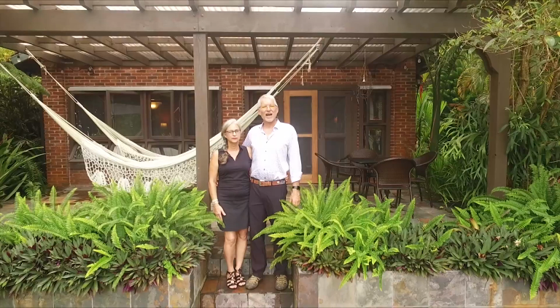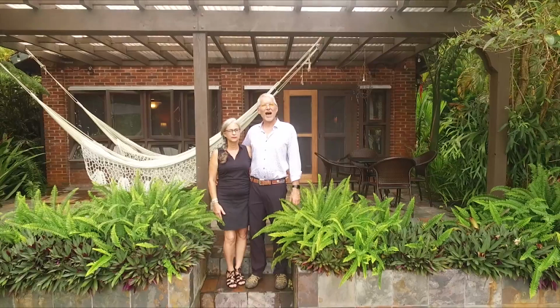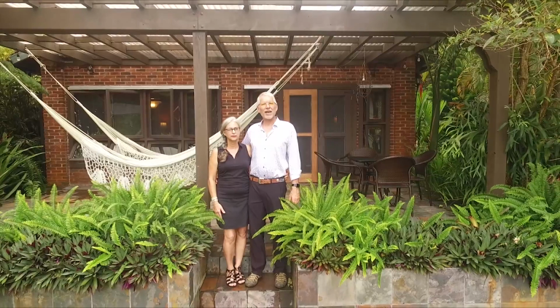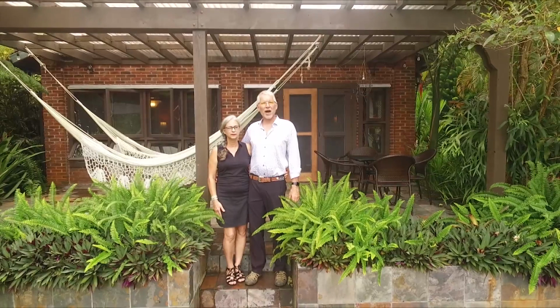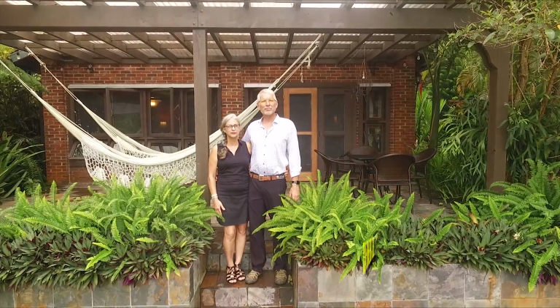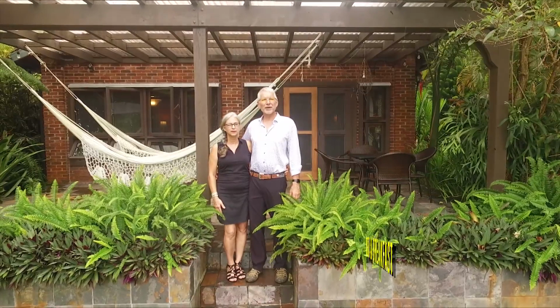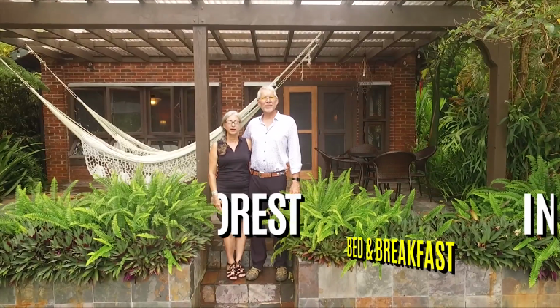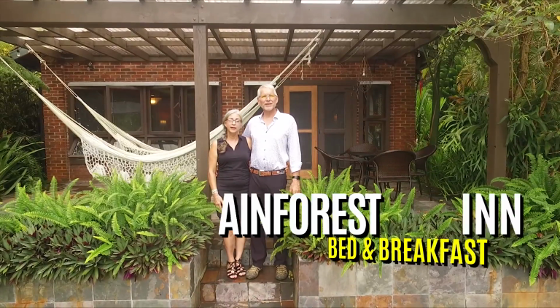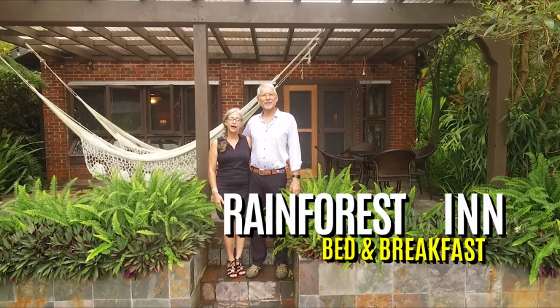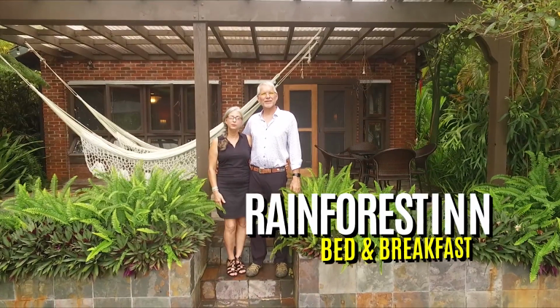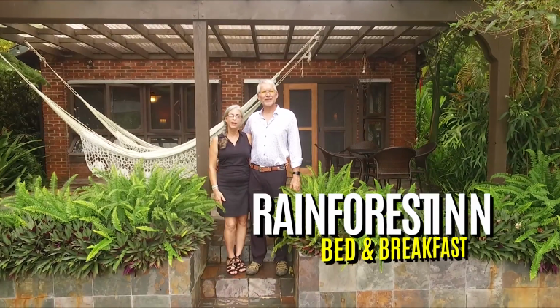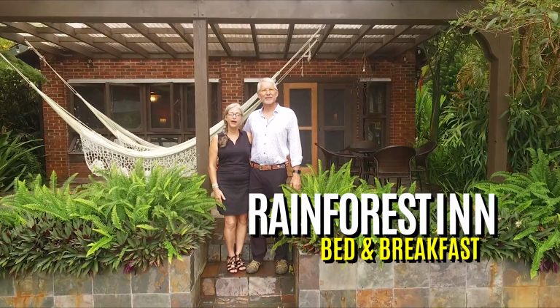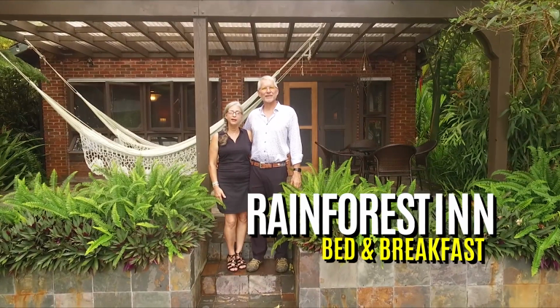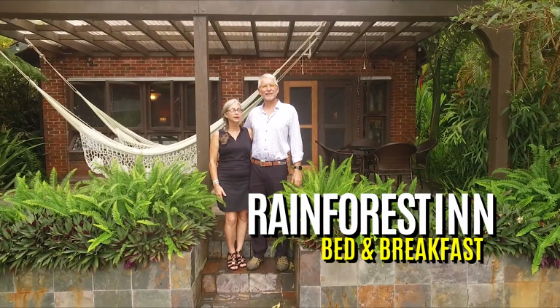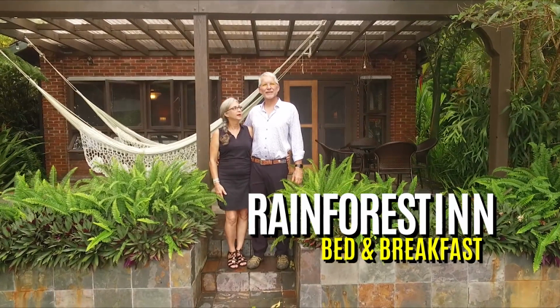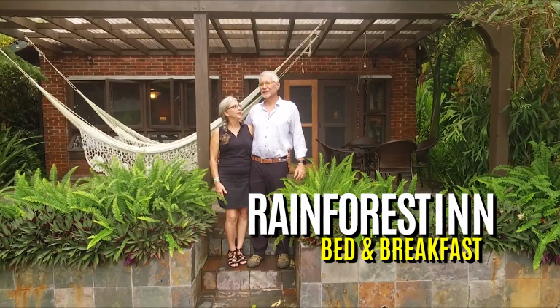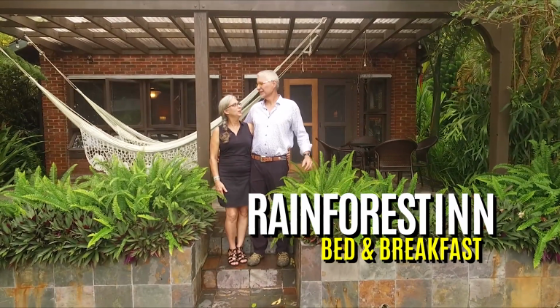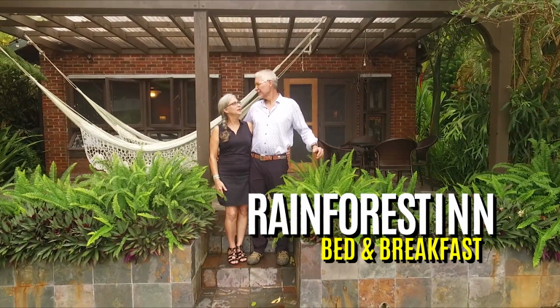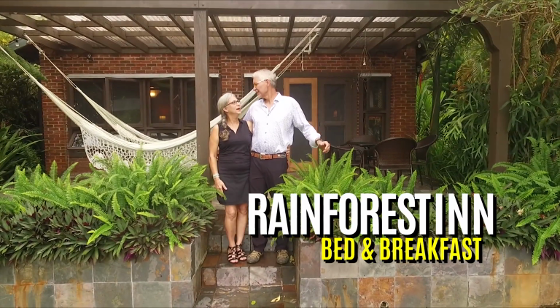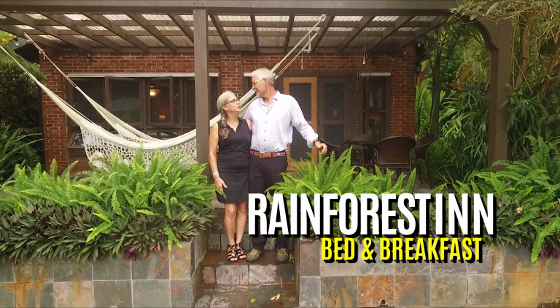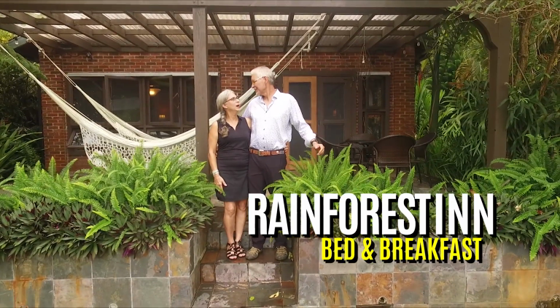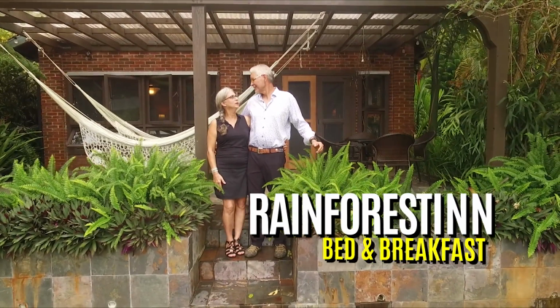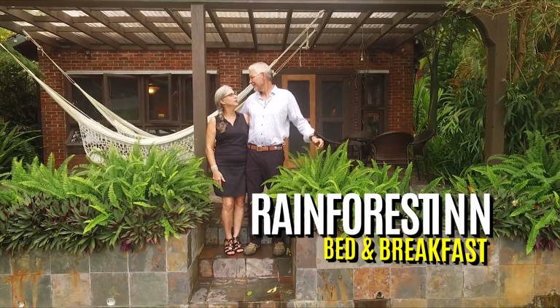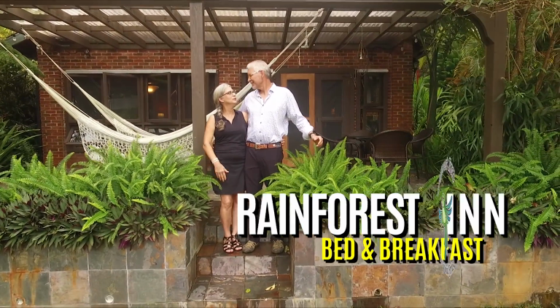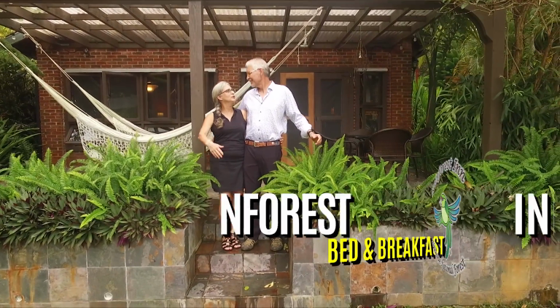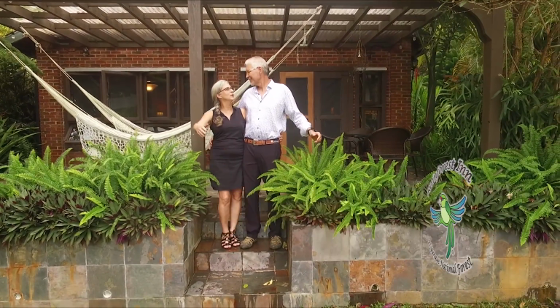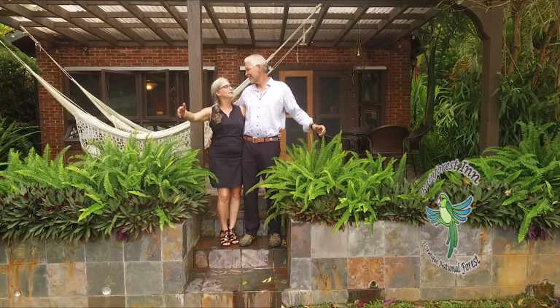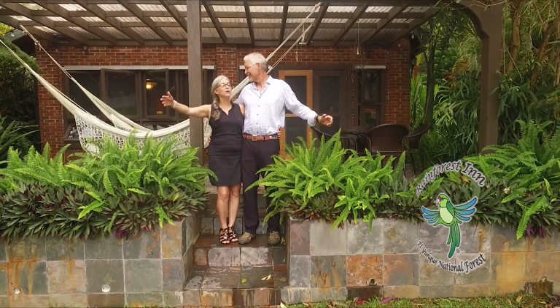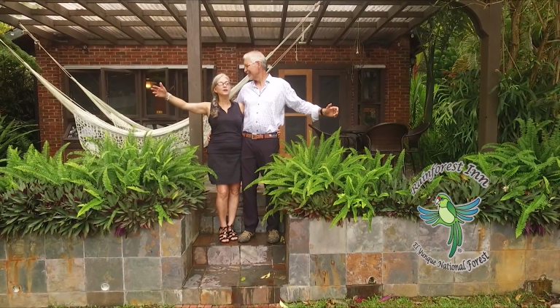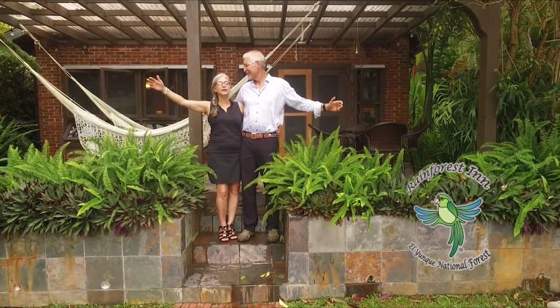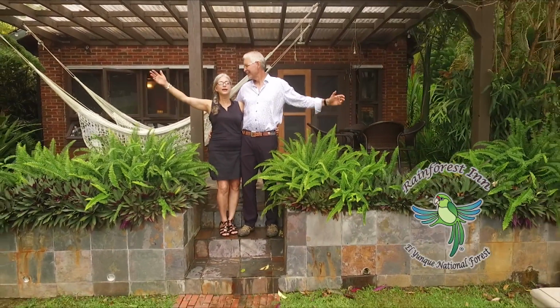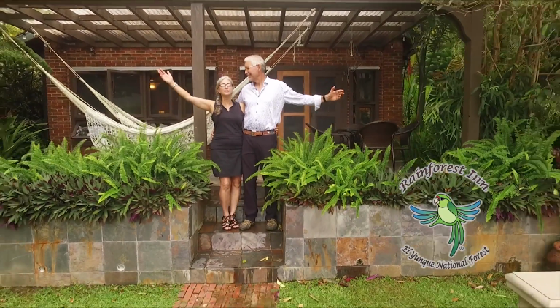Hi, I'm Bill. And I'm Renee. And we'd like to welcome you to the Rainforest Inn.